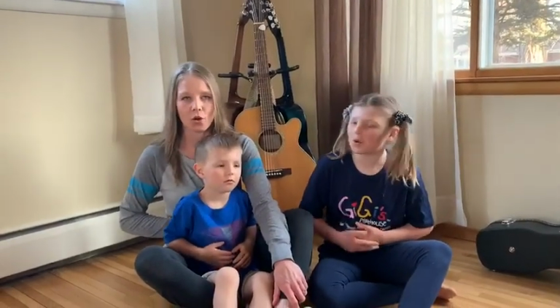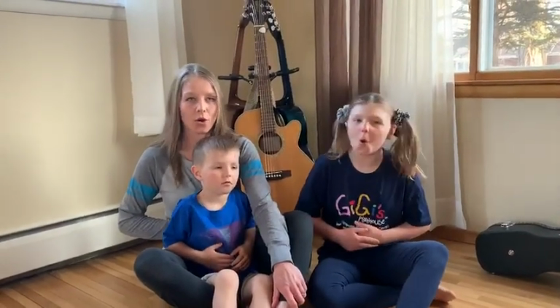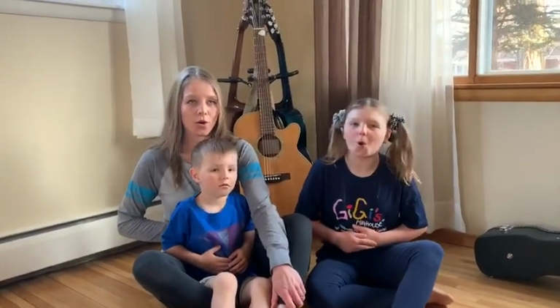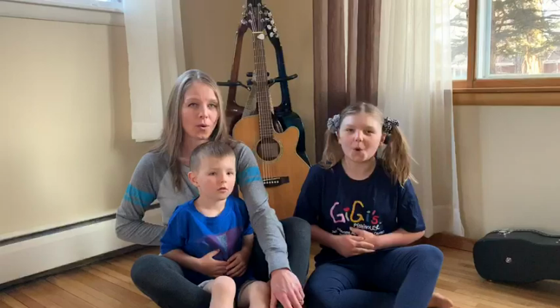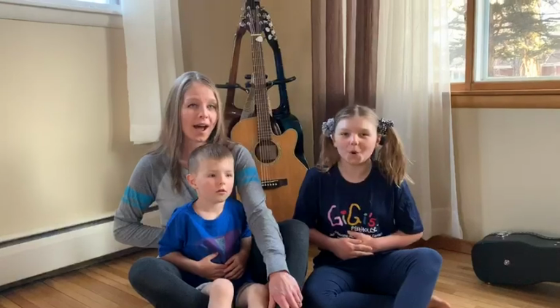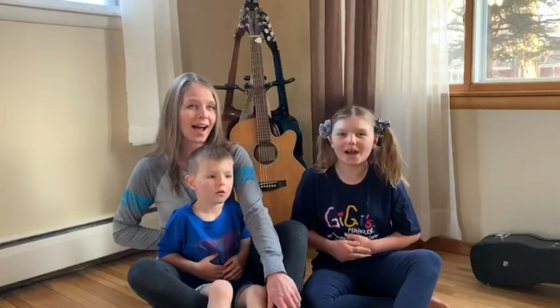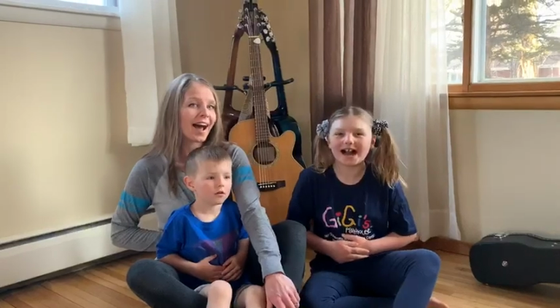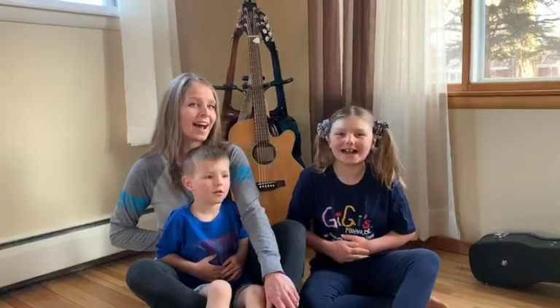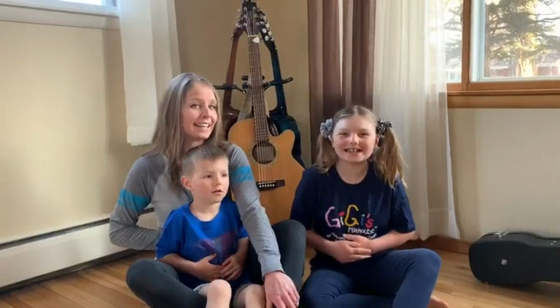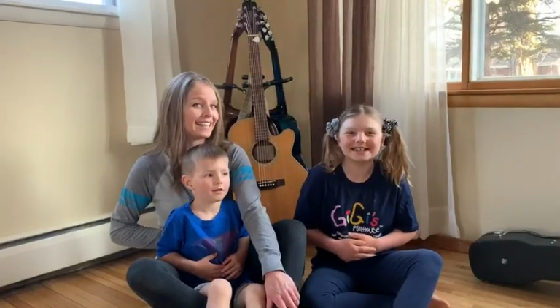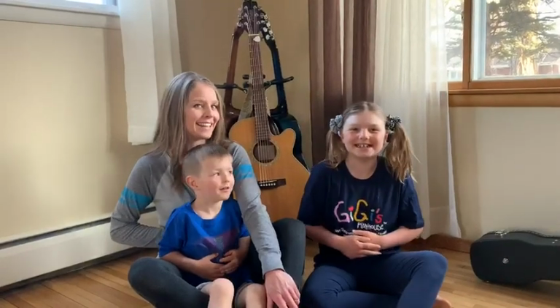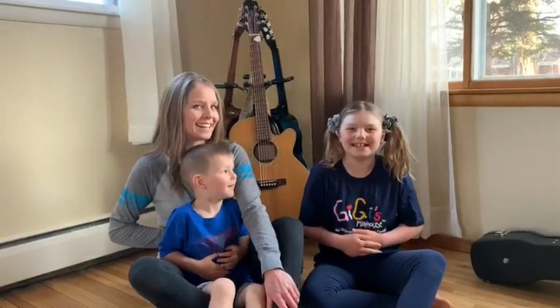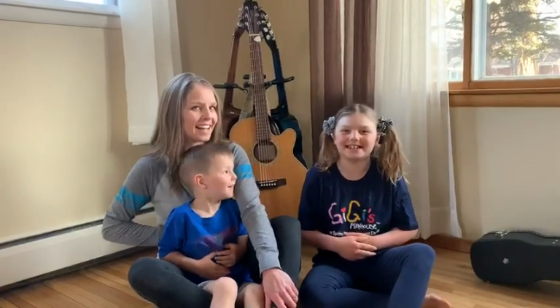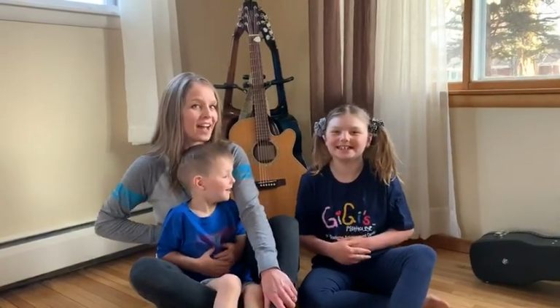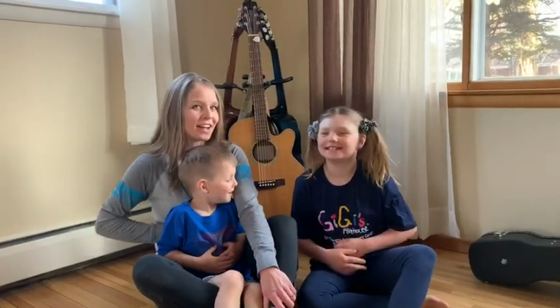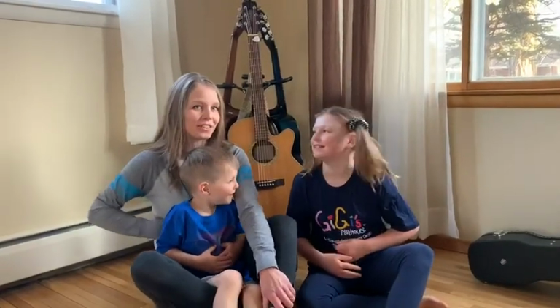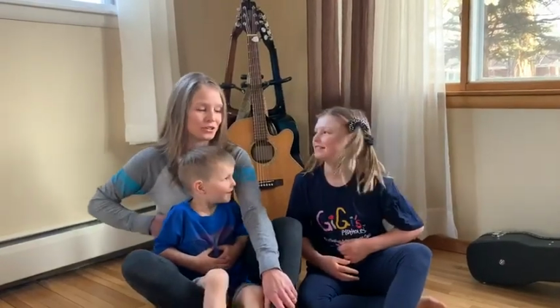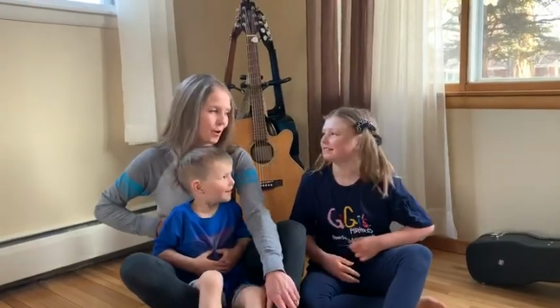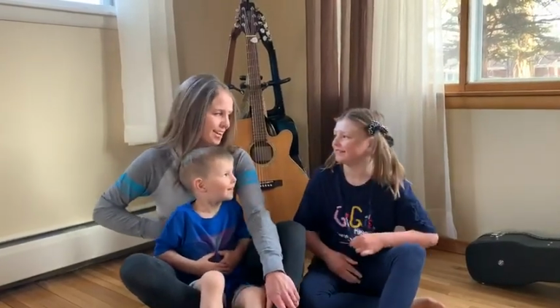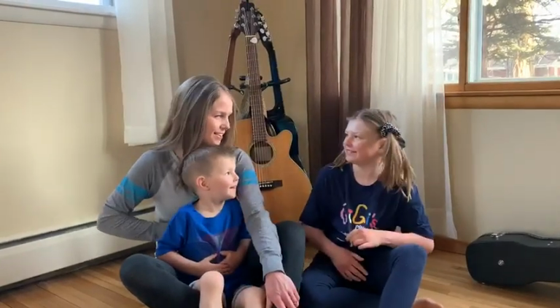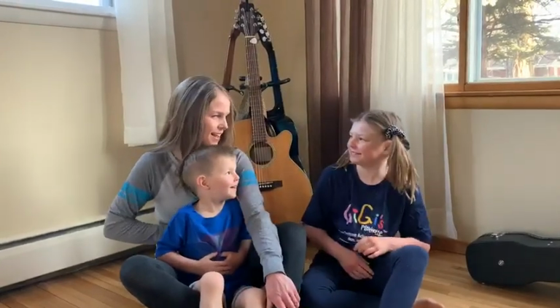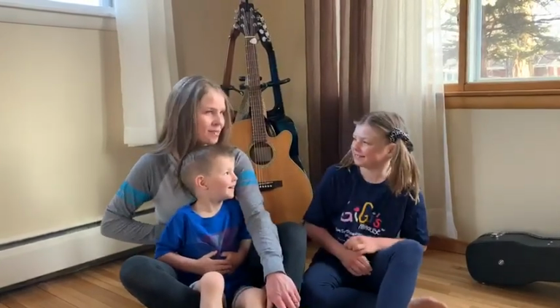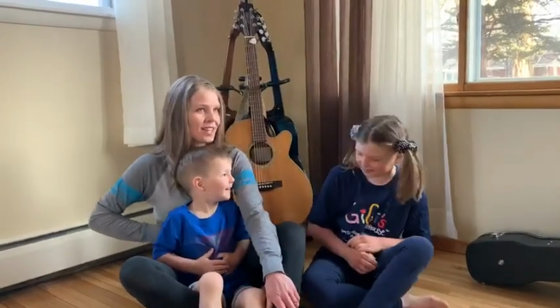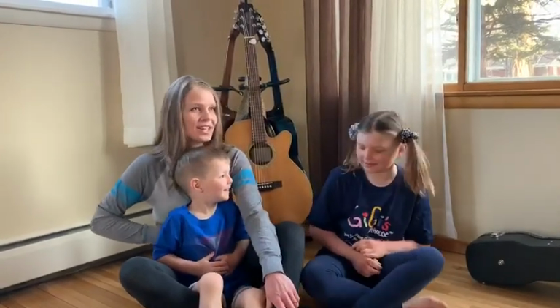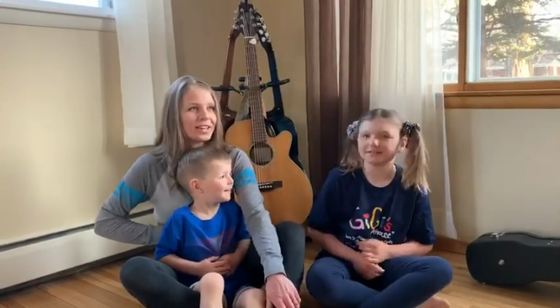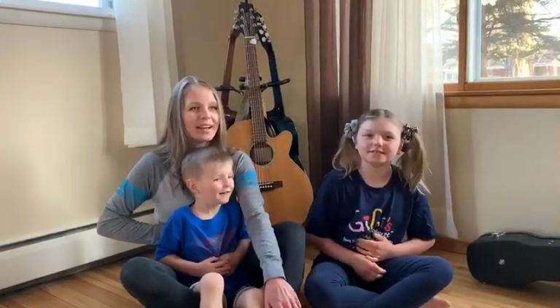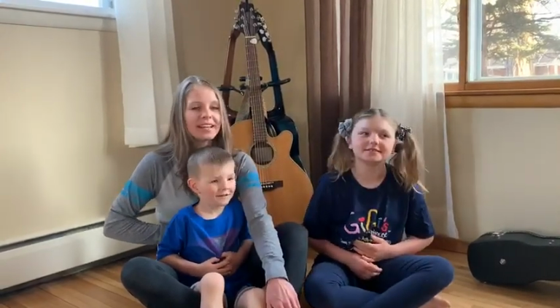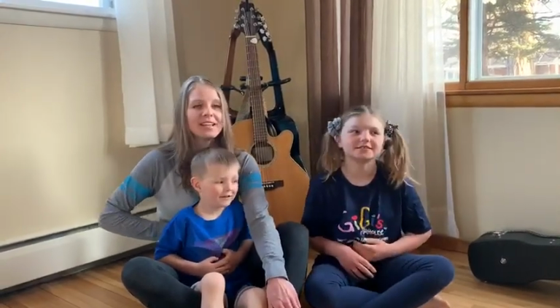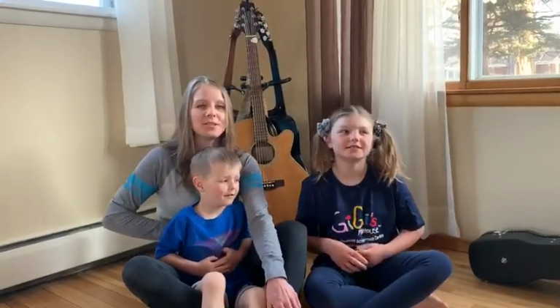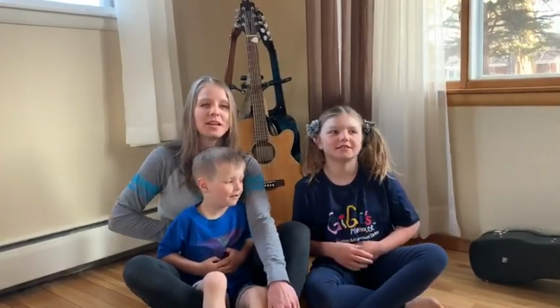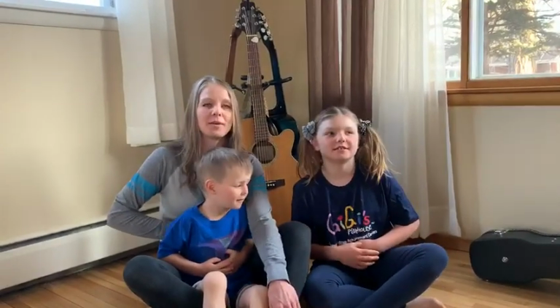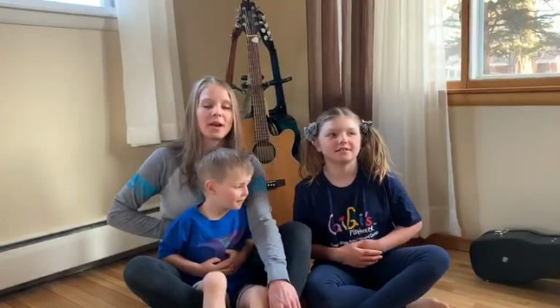Ho ho ho. Ha ha ha. He he he. I've got the joy. You ready? Here we go.